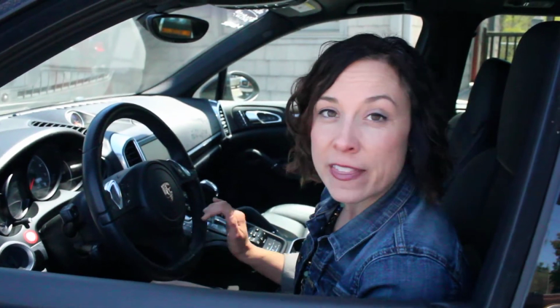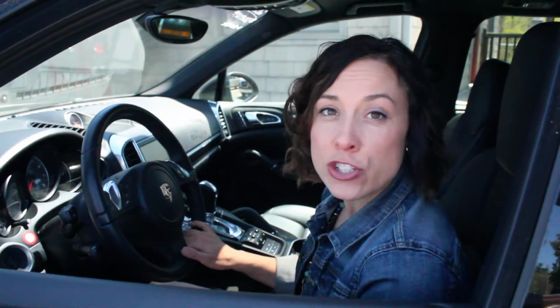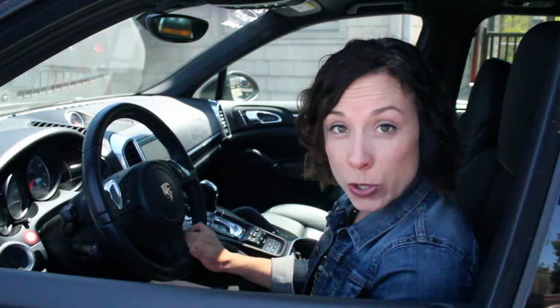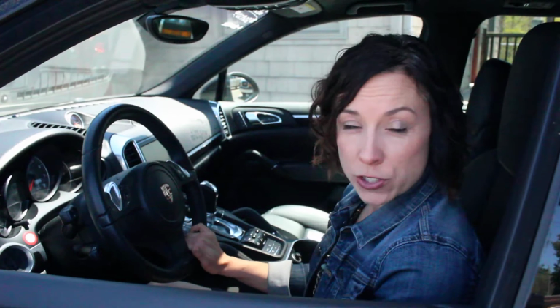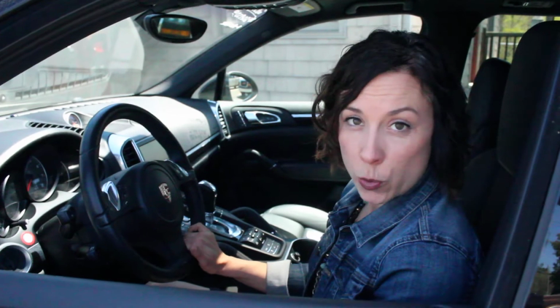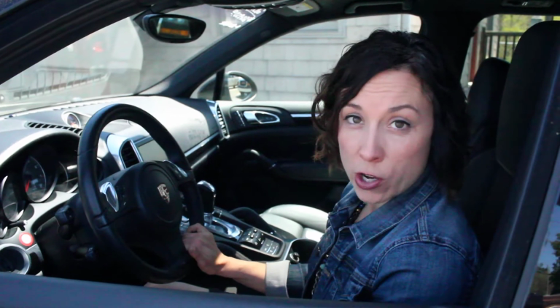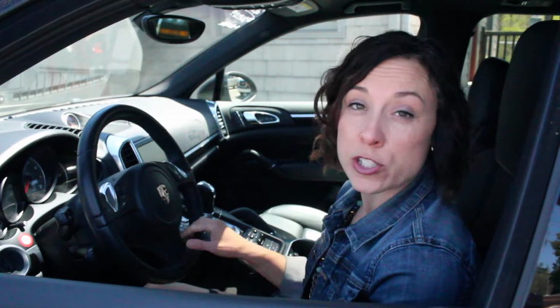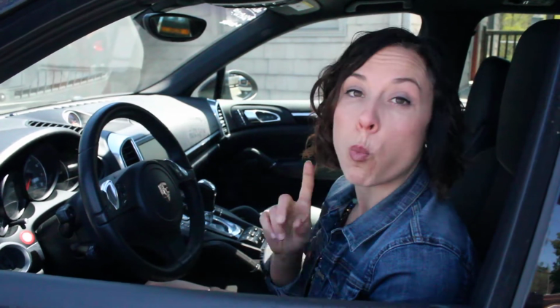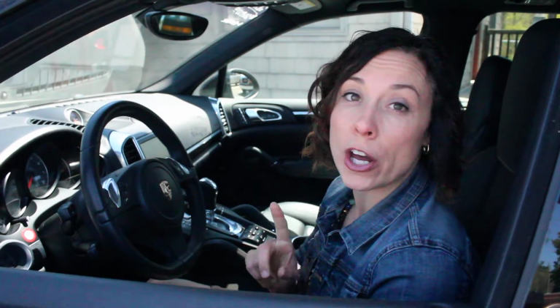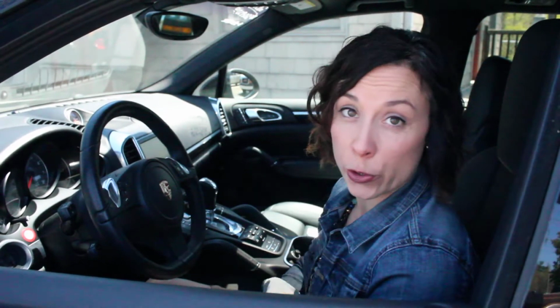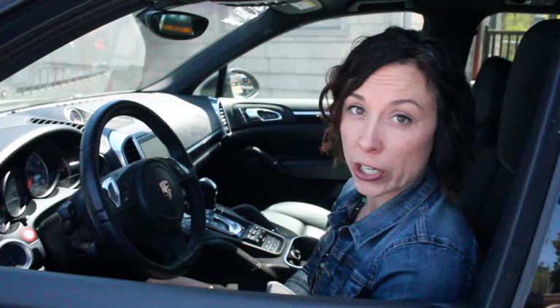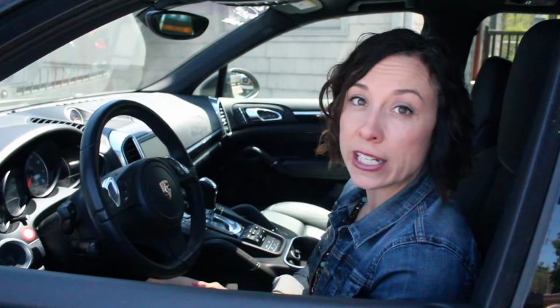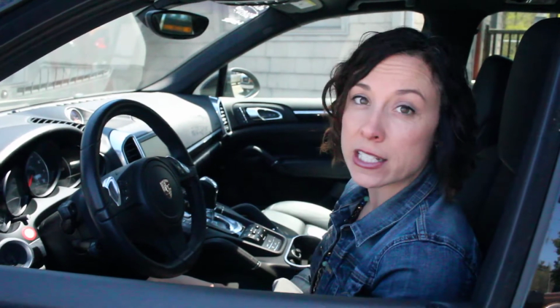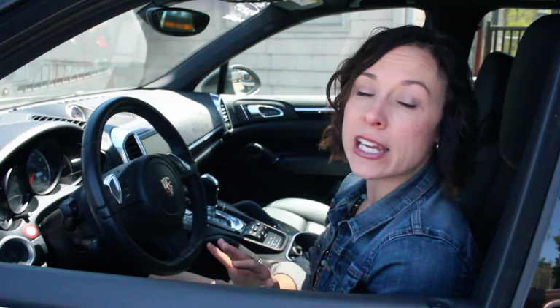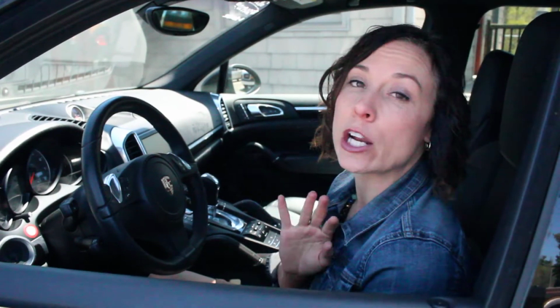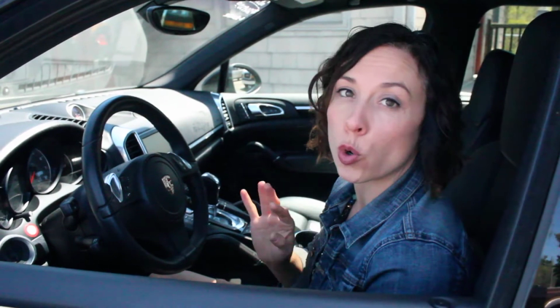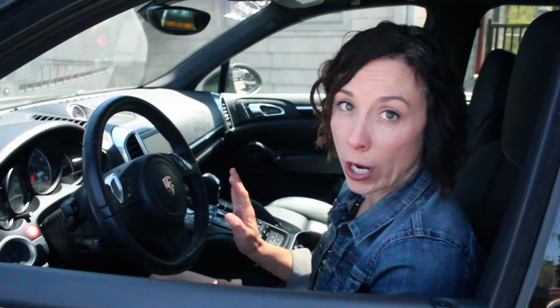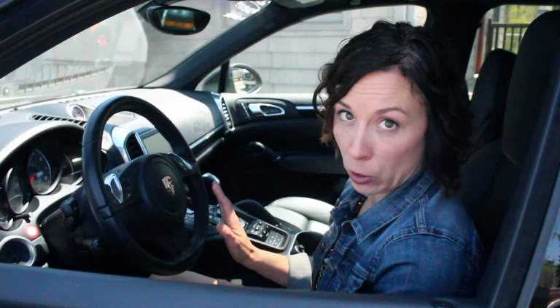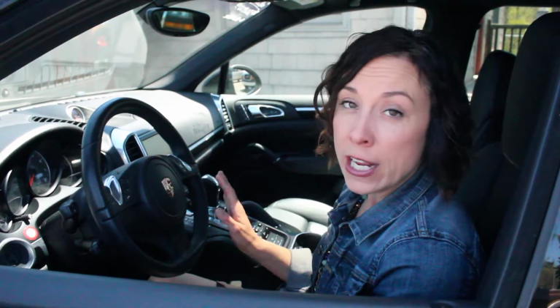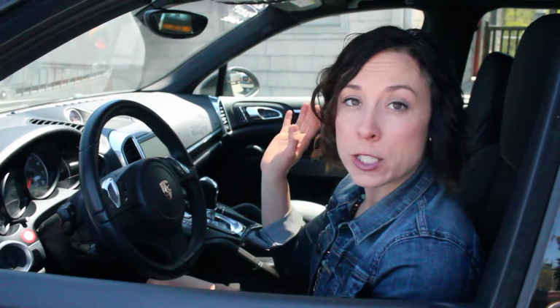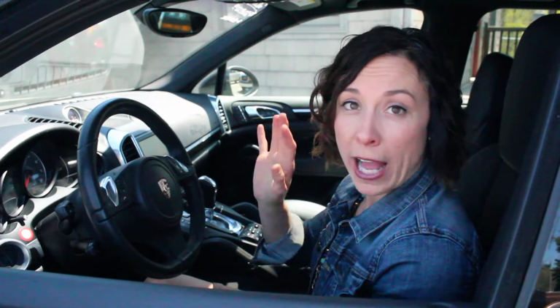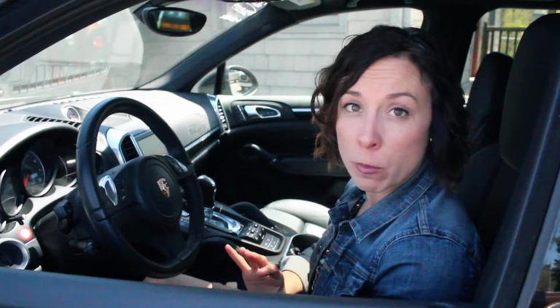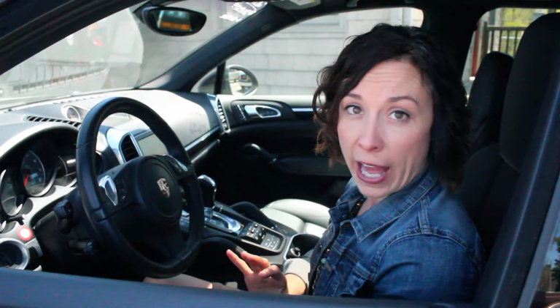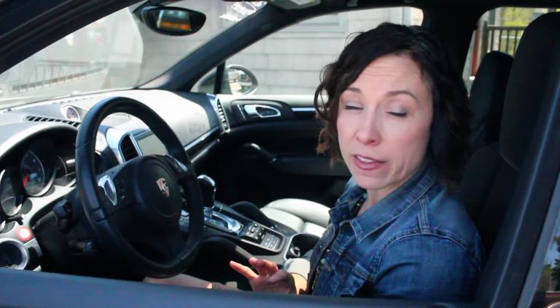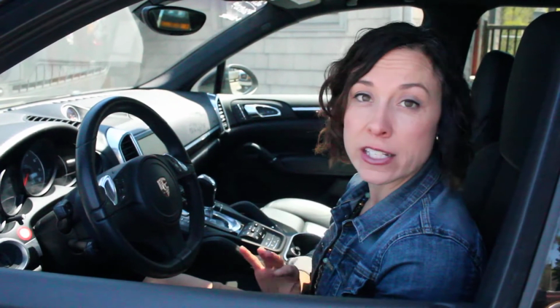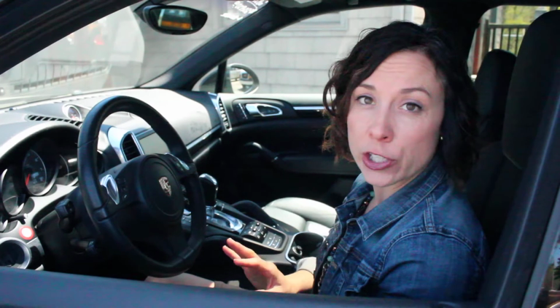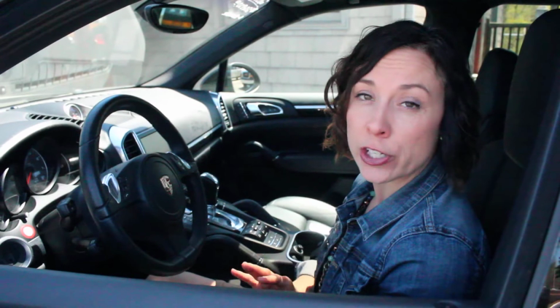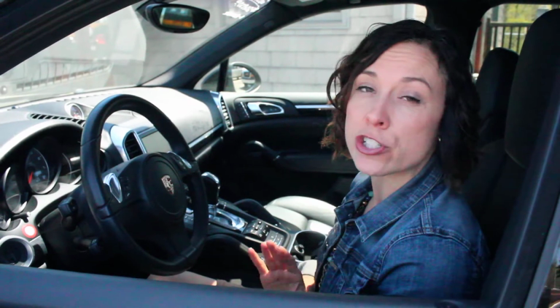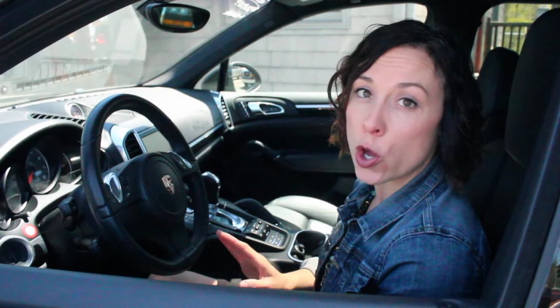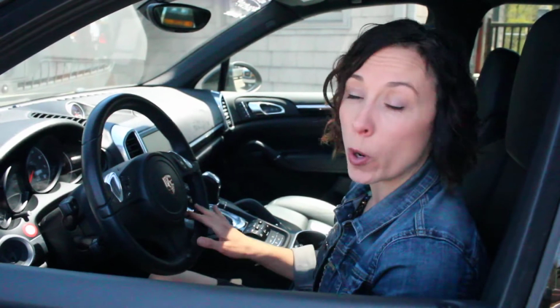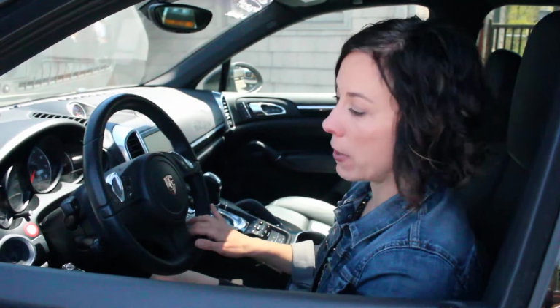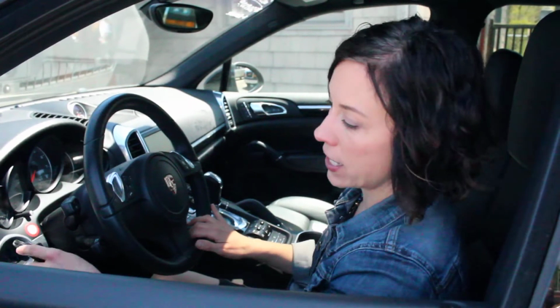This 2012 is a one owner. It is incredible. It's black on black. The interior is so well maintained.